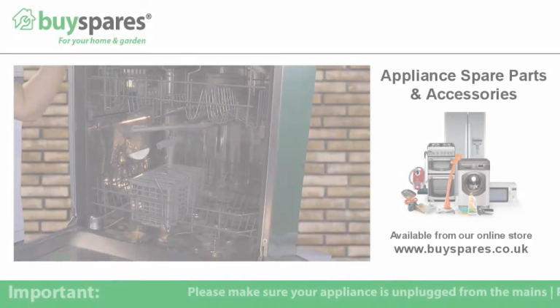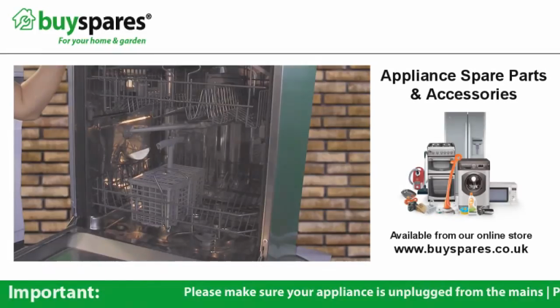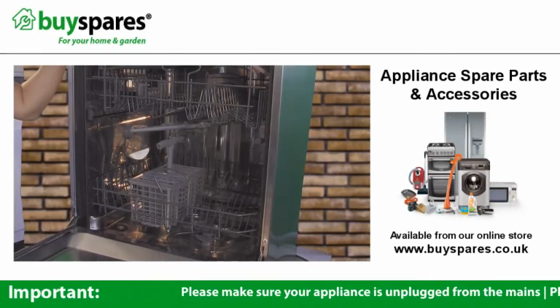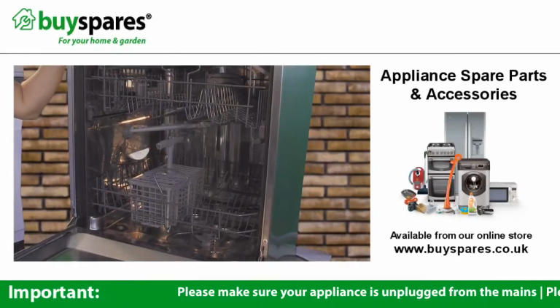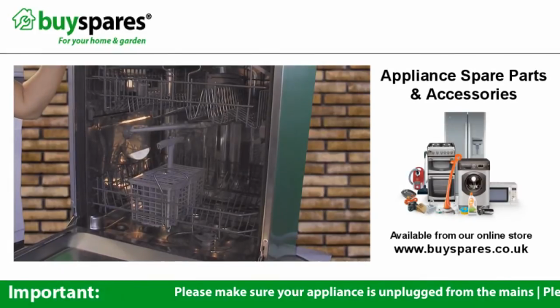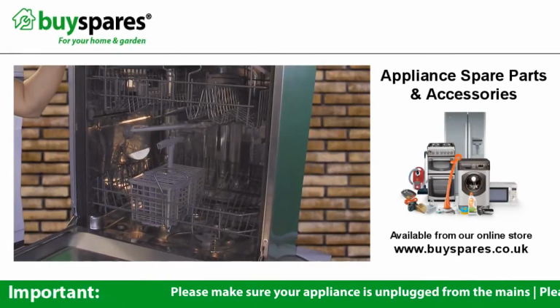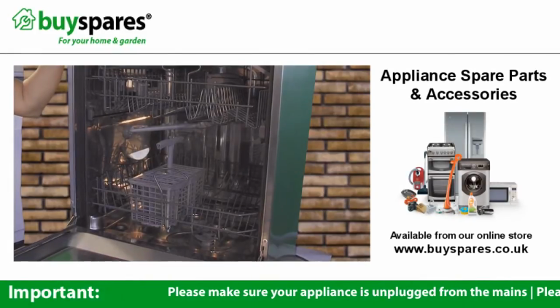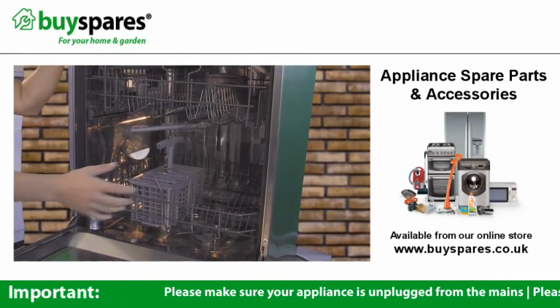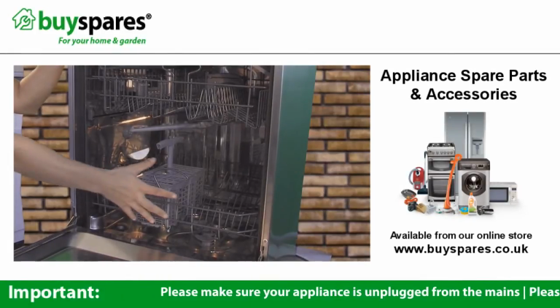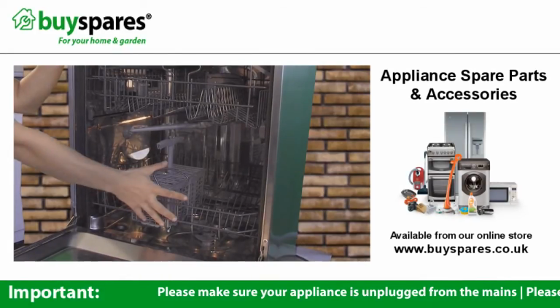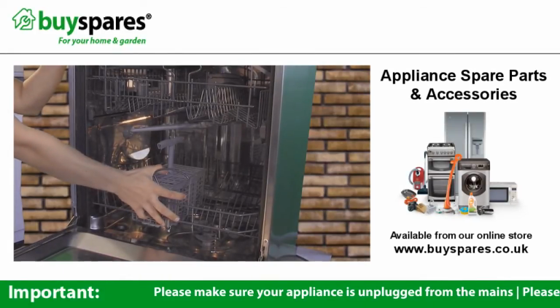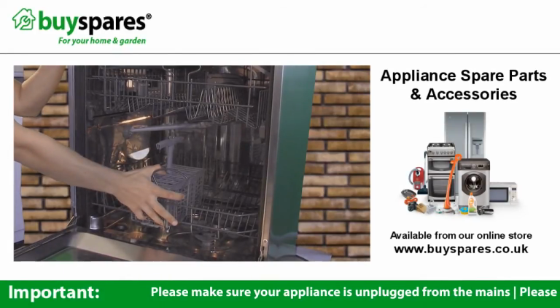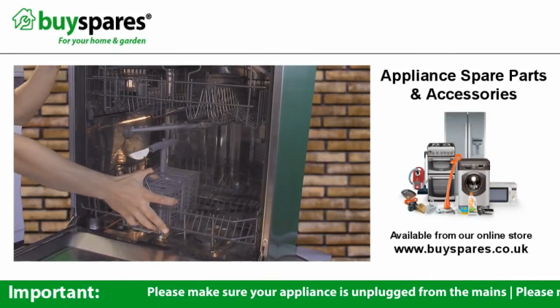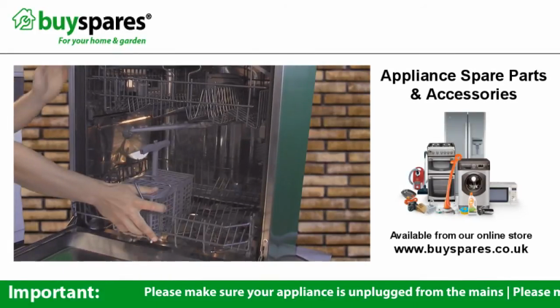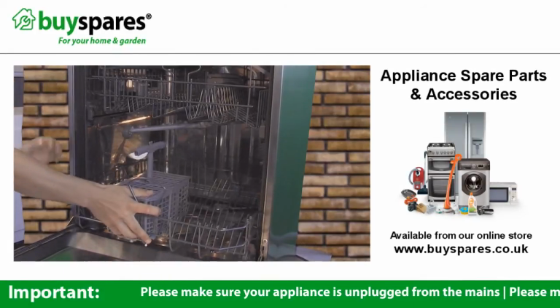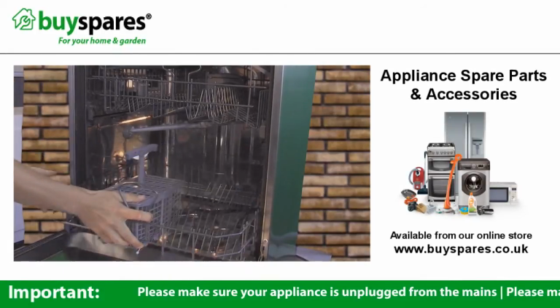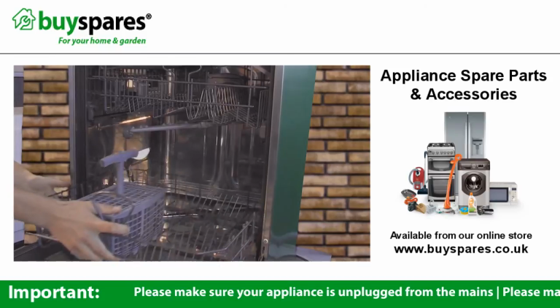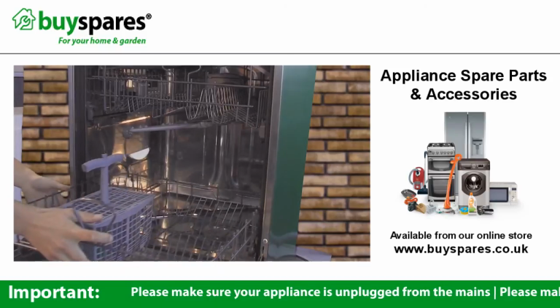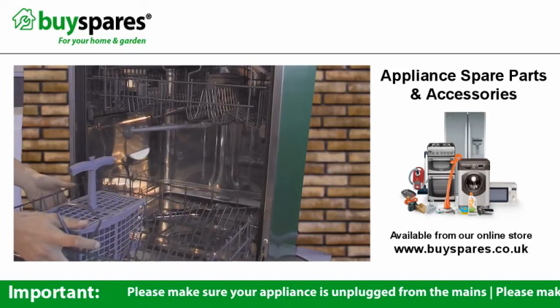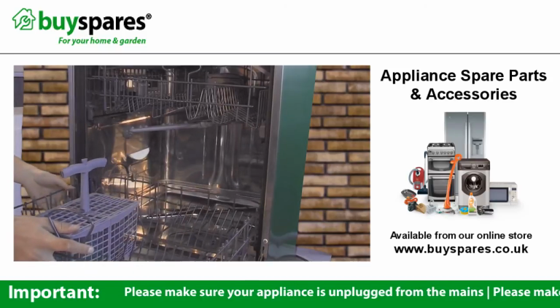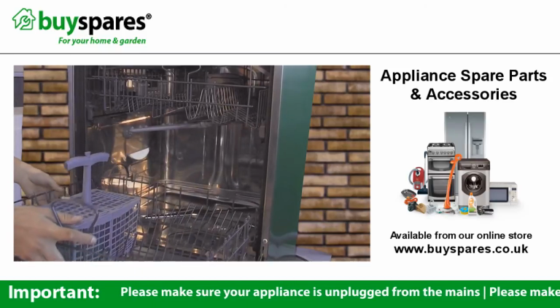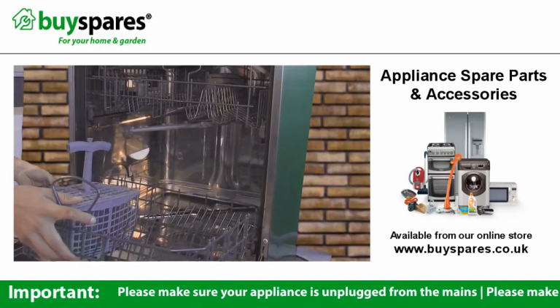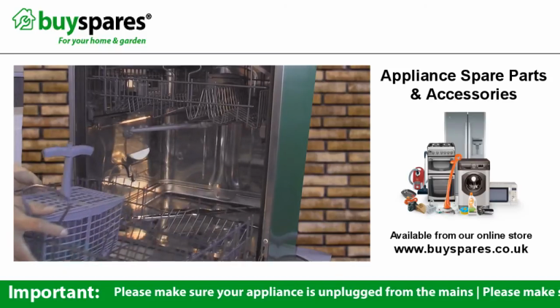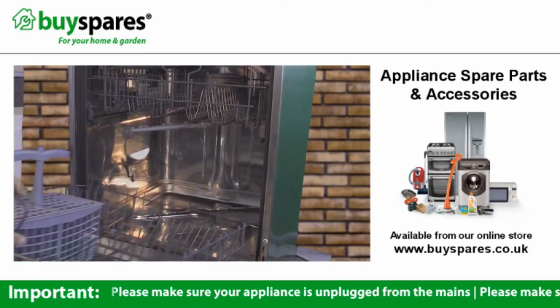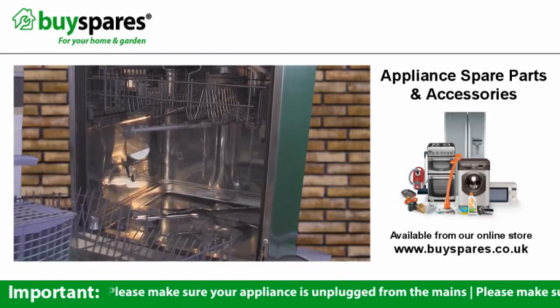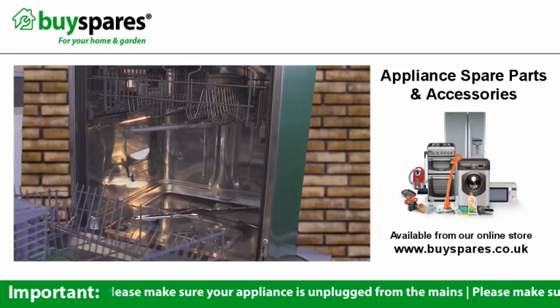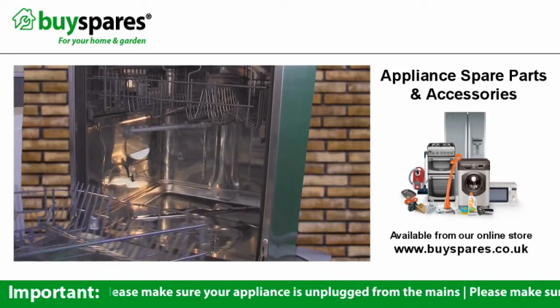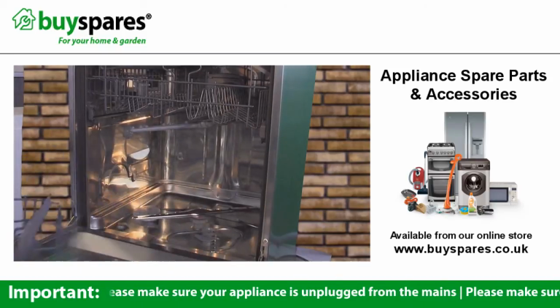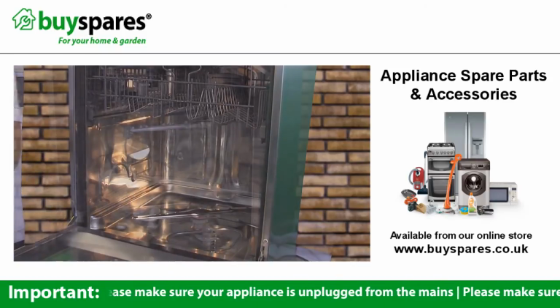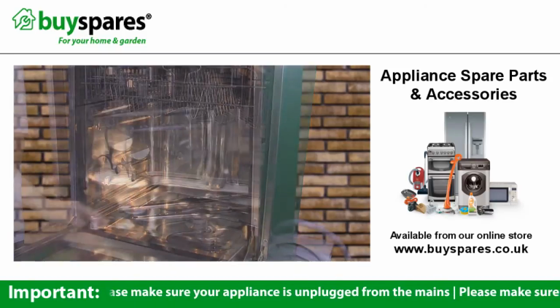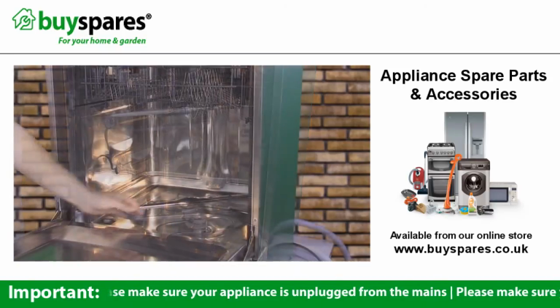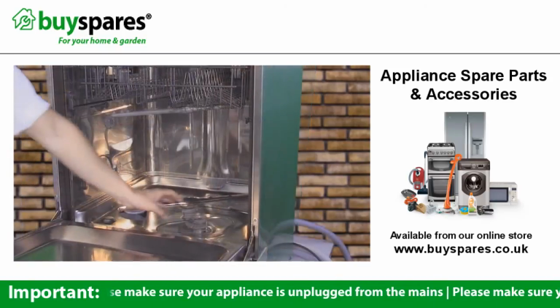The filters are right at the bottom of your dishwasher, so you'll need to remove the bottom basket to get access to them.